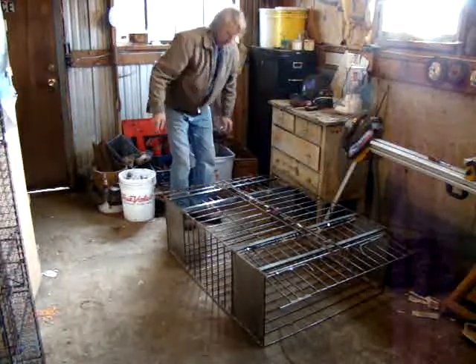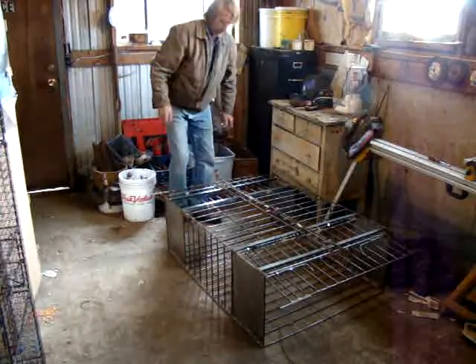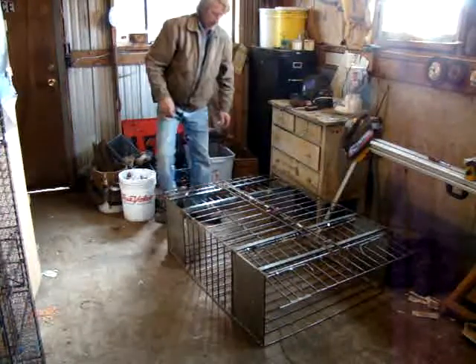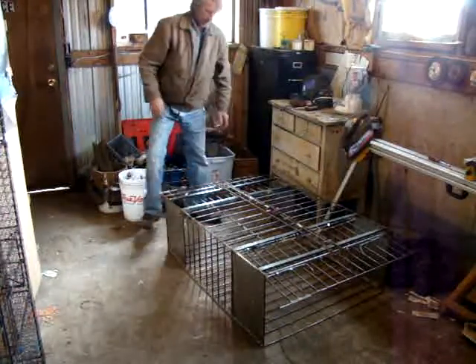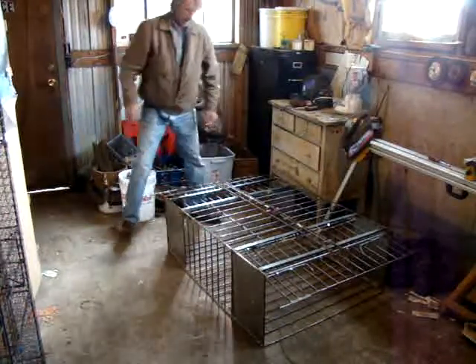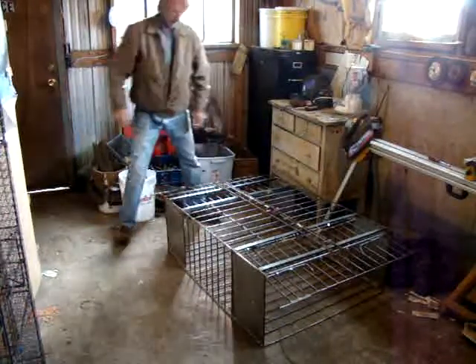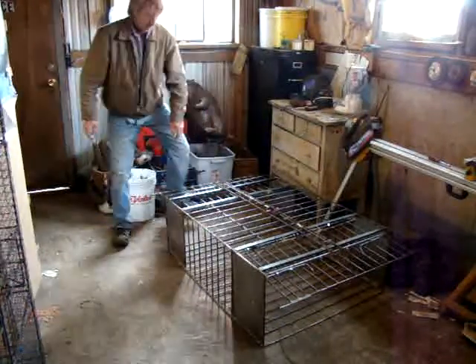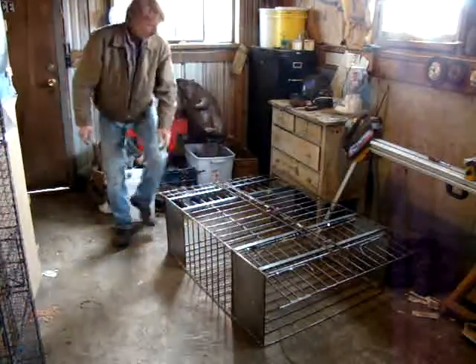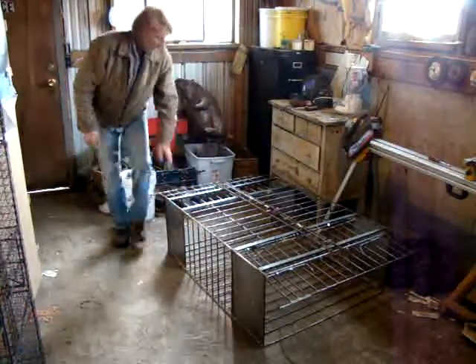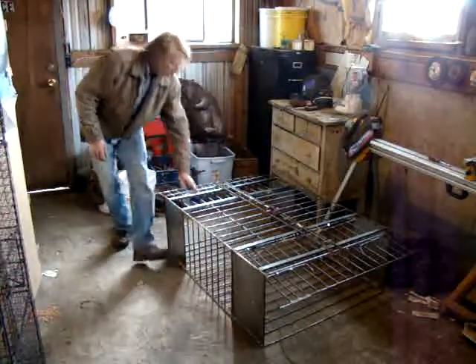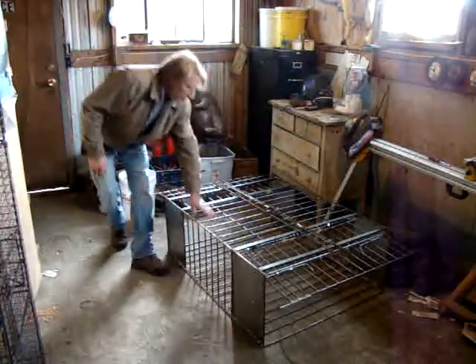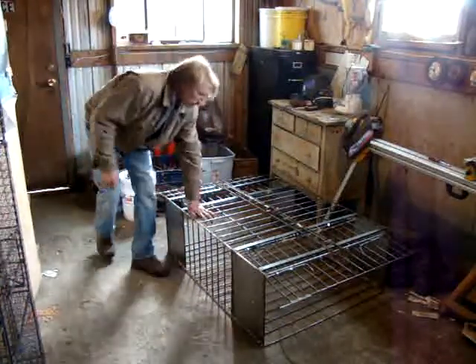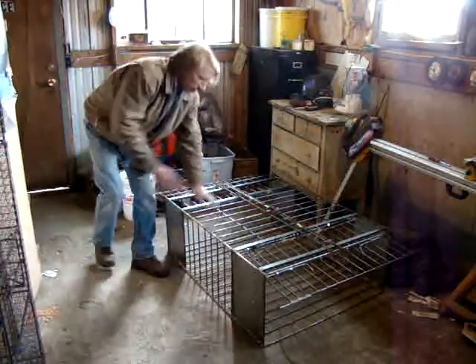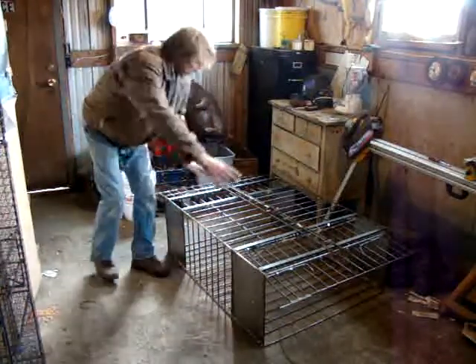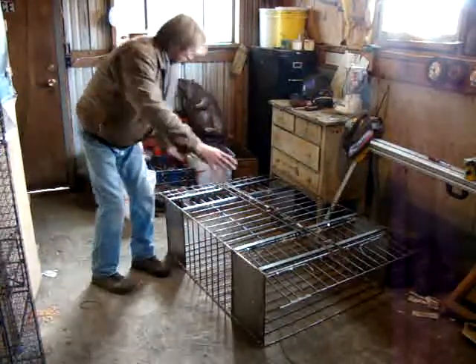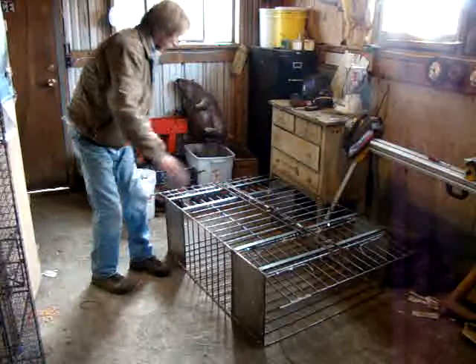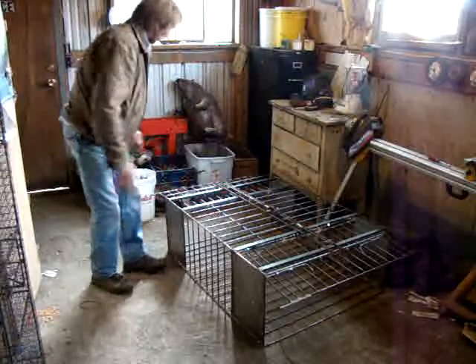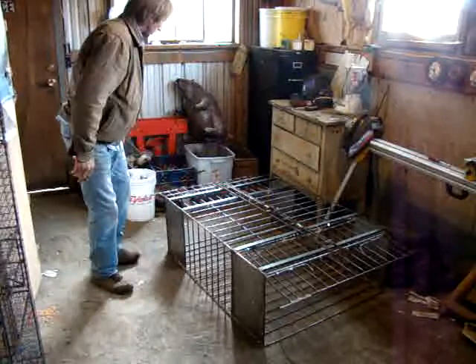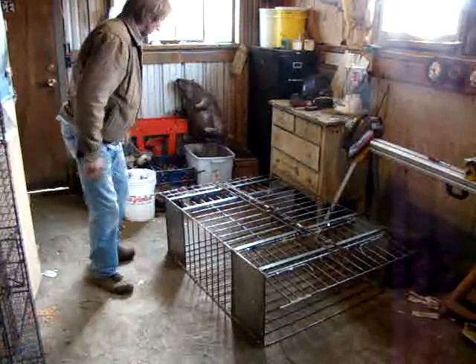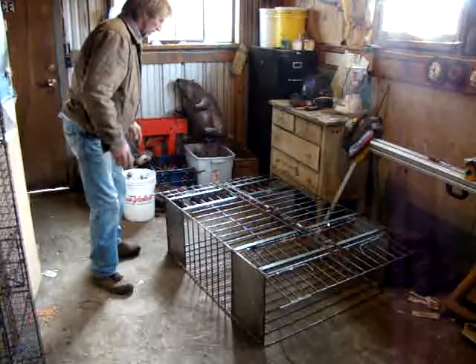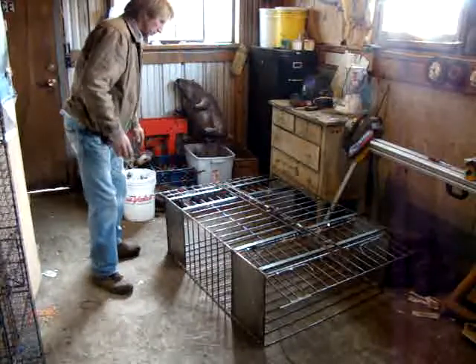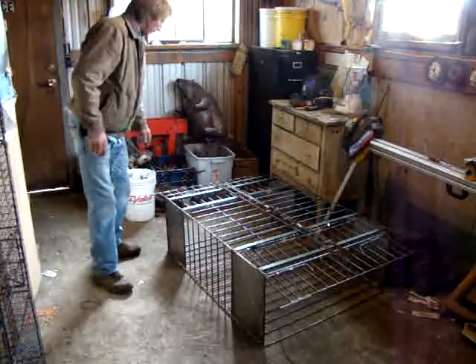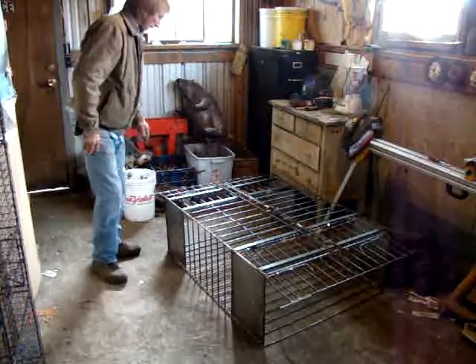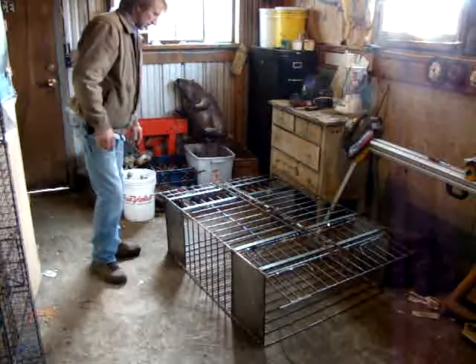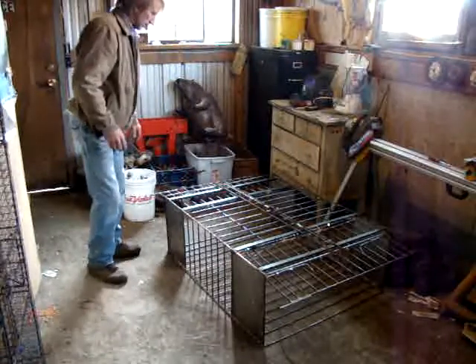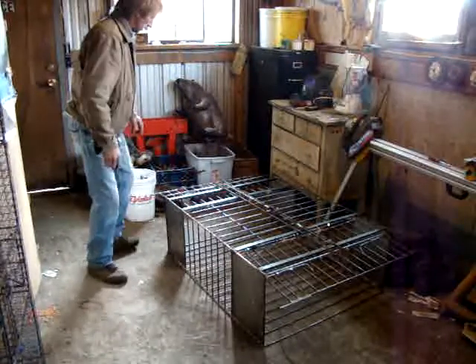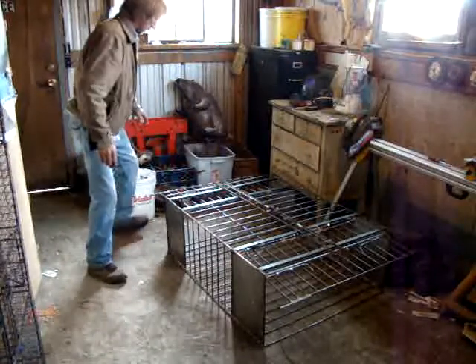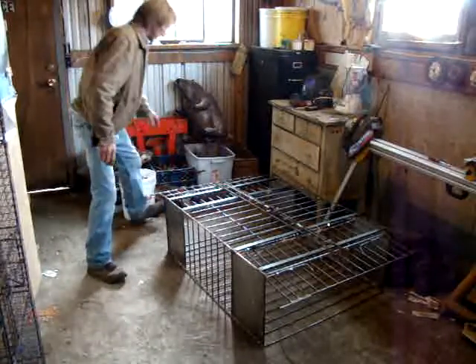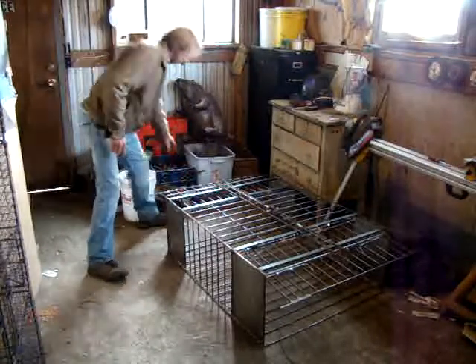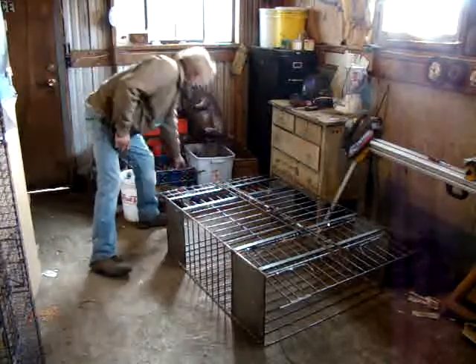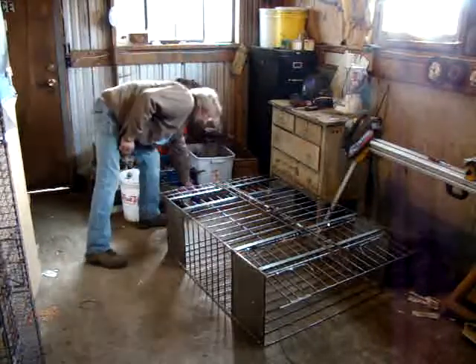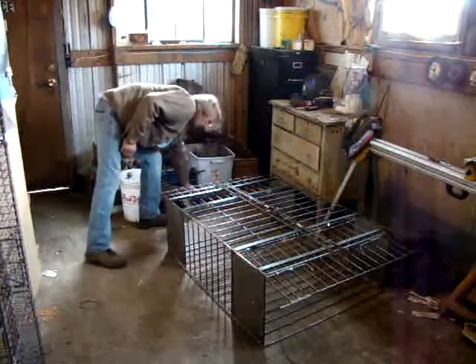Now we've got it set. The spring-loaded door is pretty fast. We've got Mr. Beaver here.